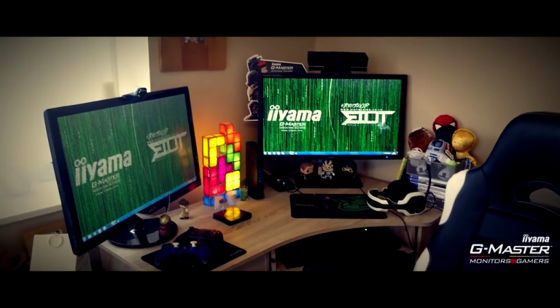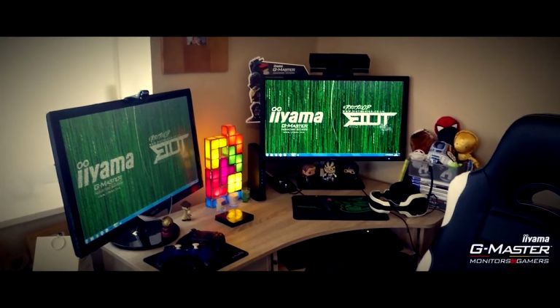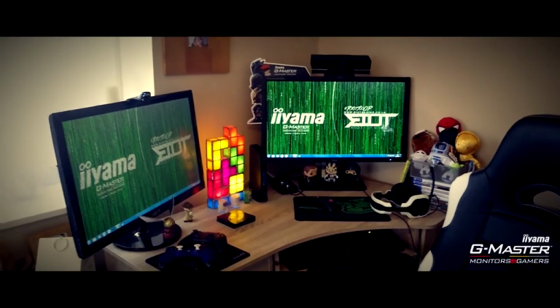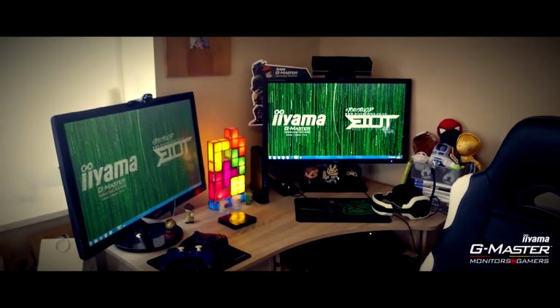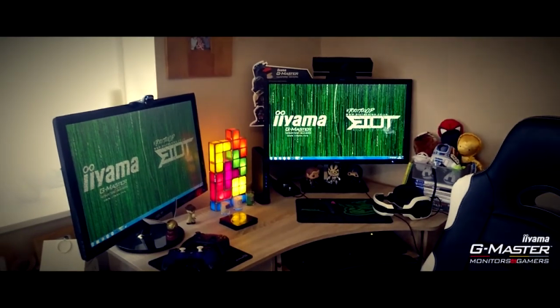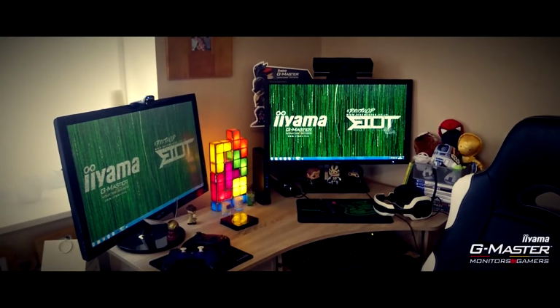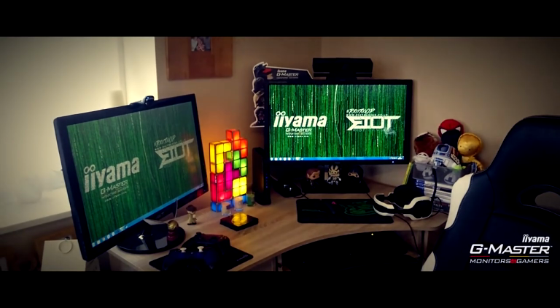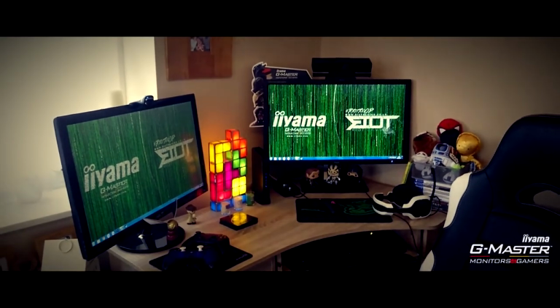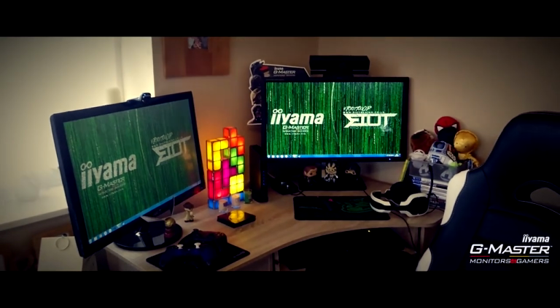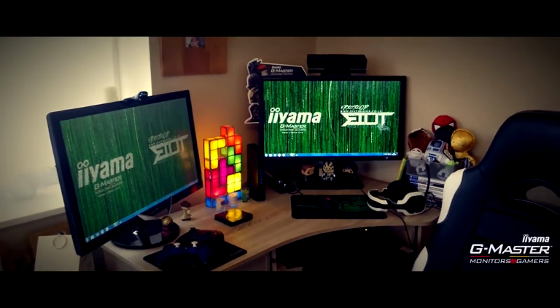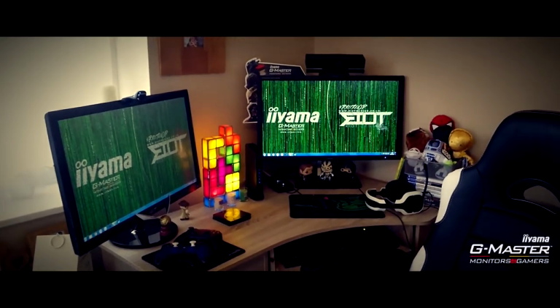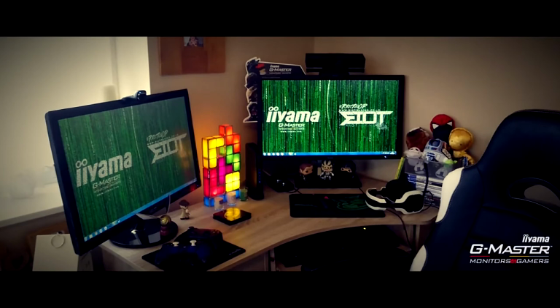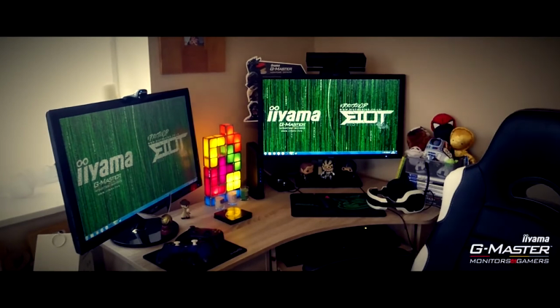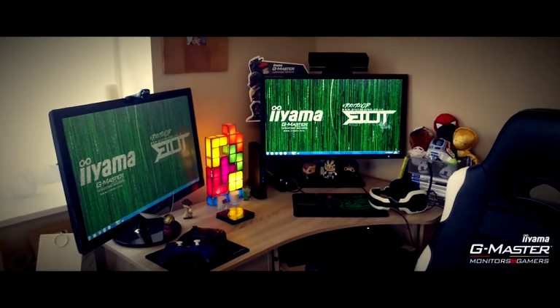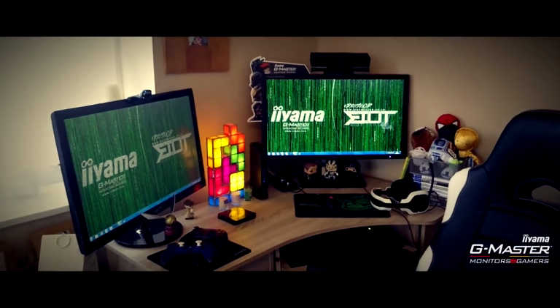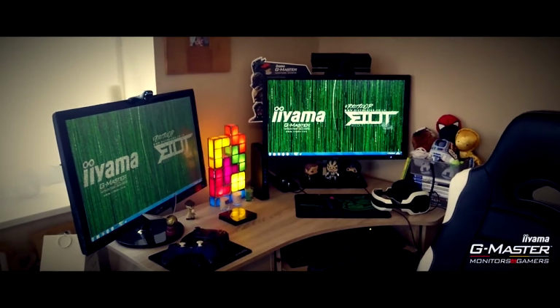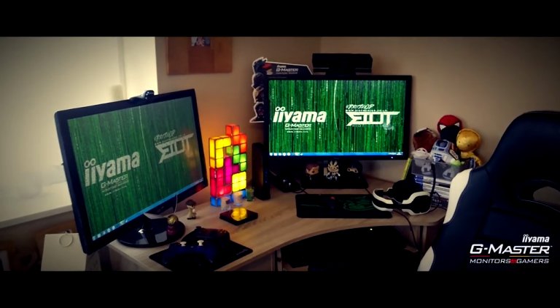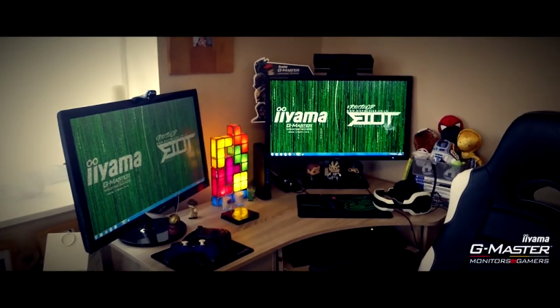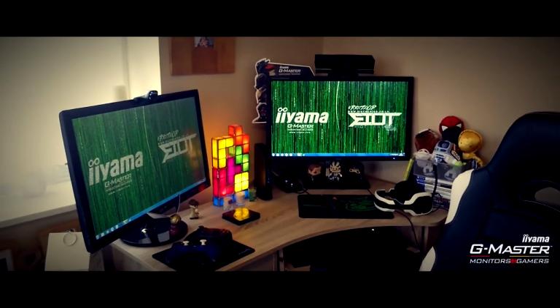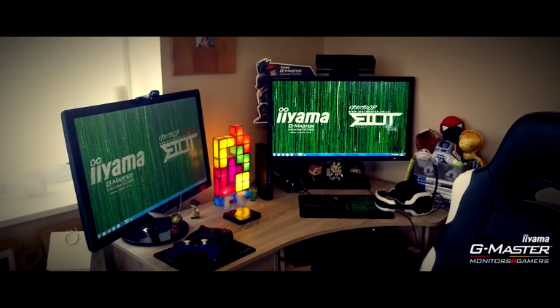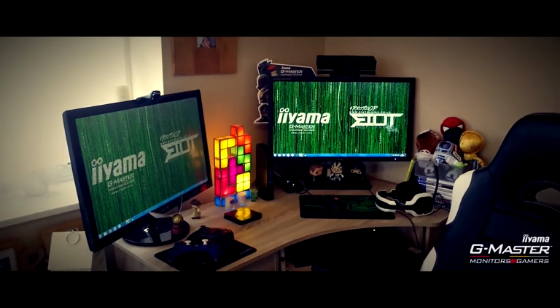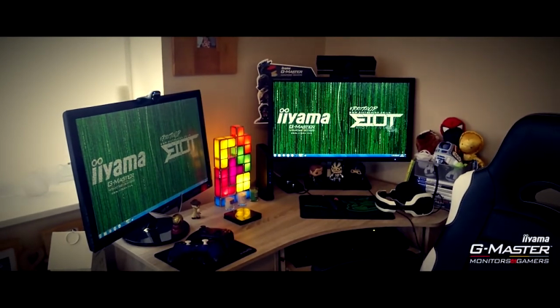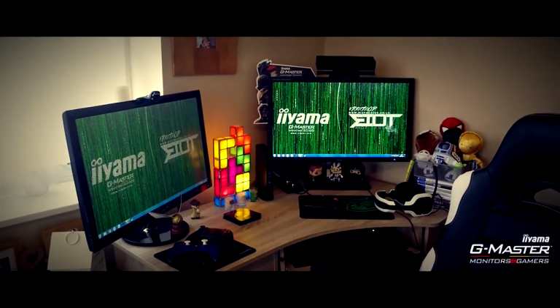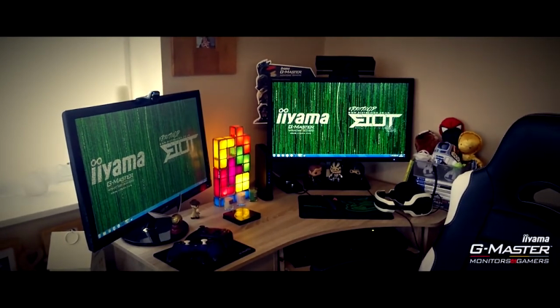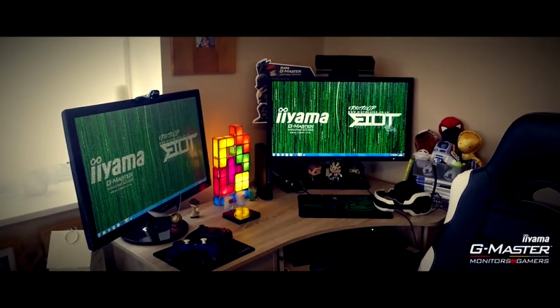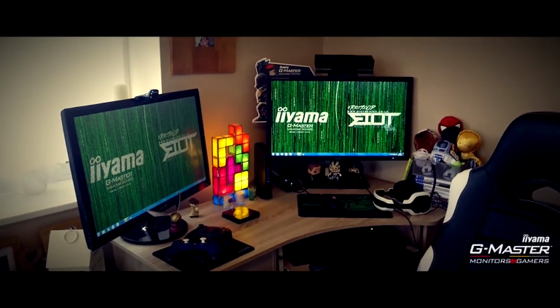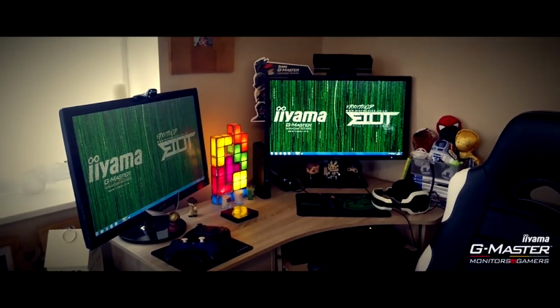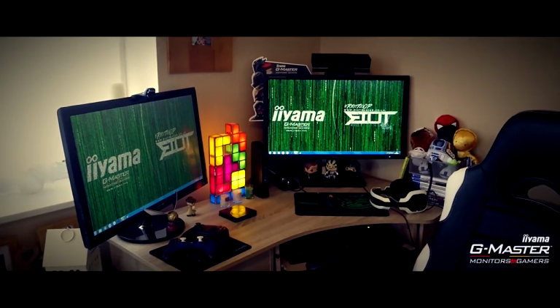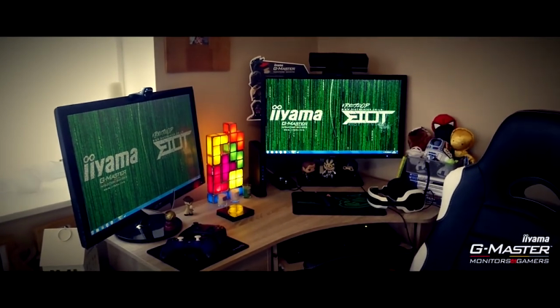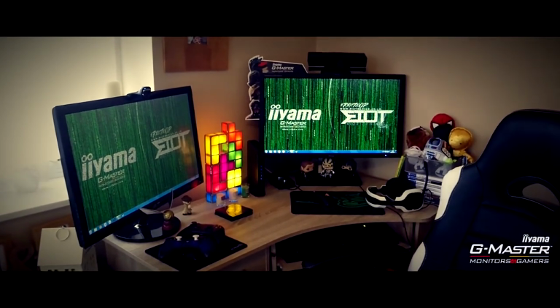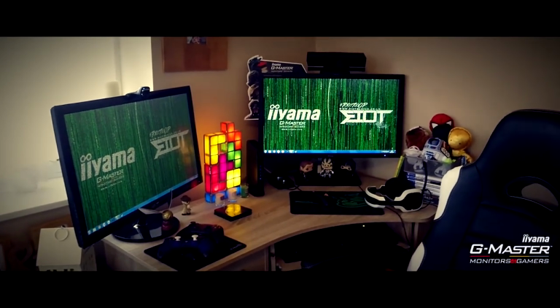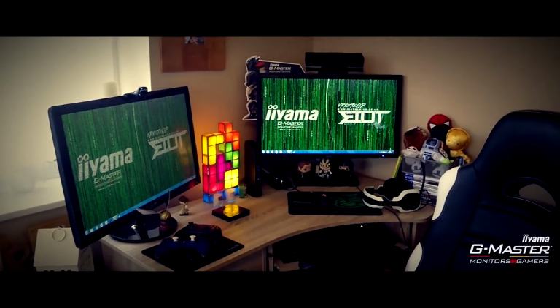I've just set up my Ayama monitor and I'm going to test this out and do a review for you after.